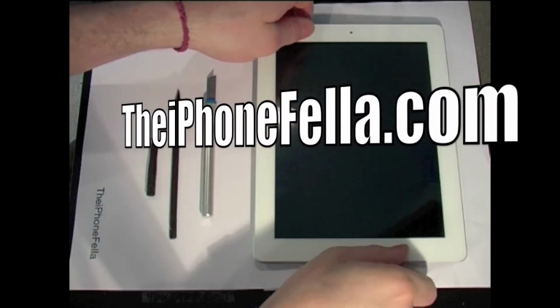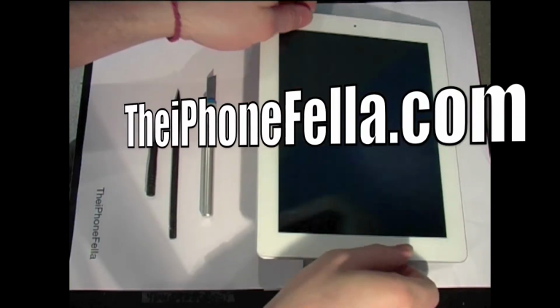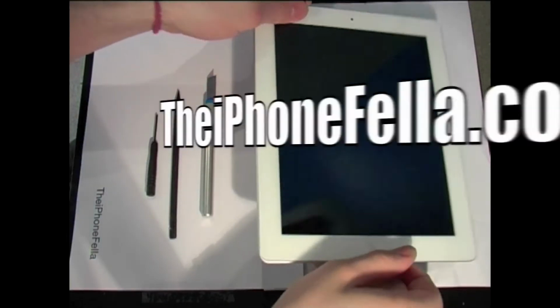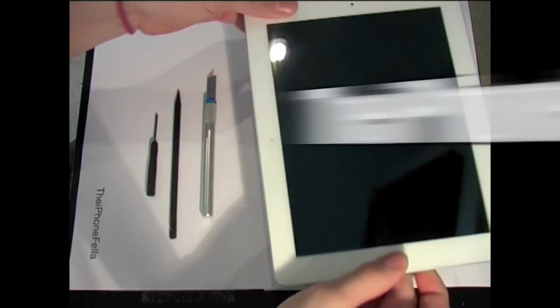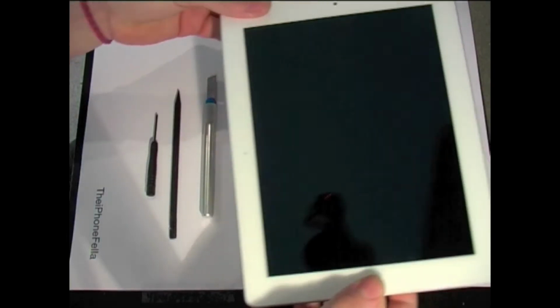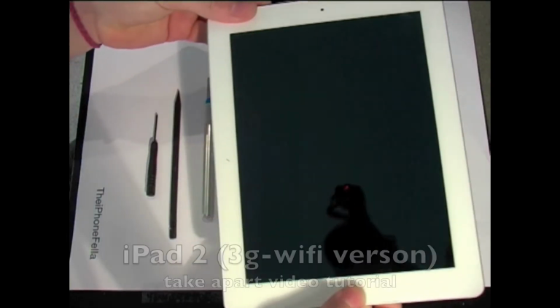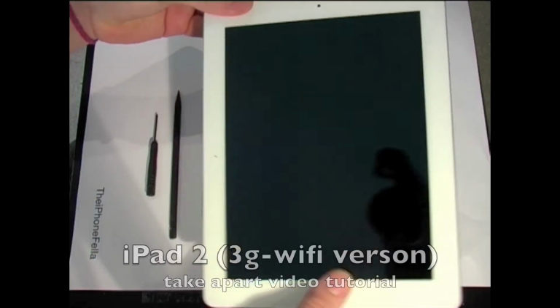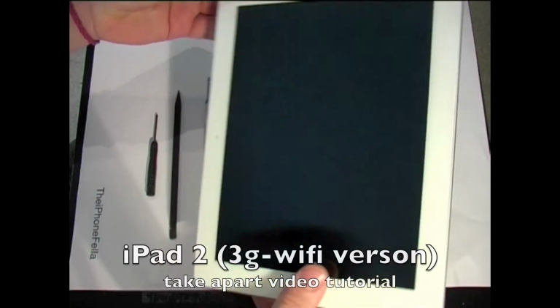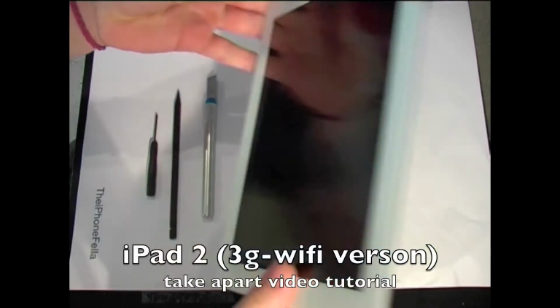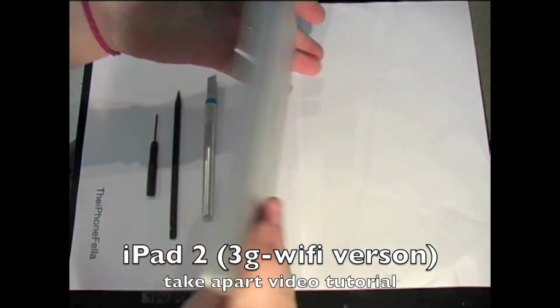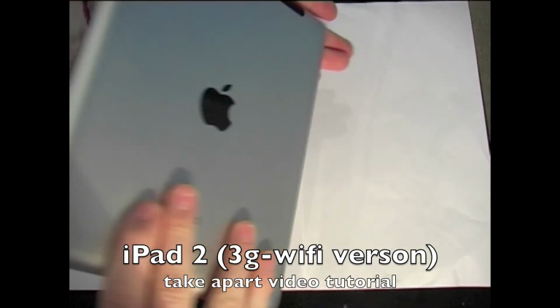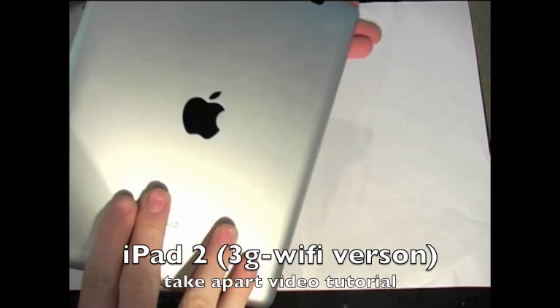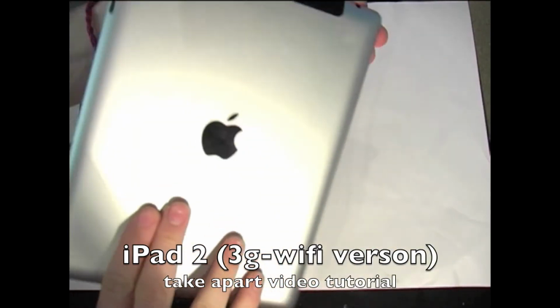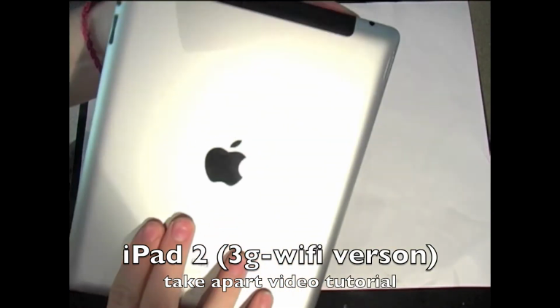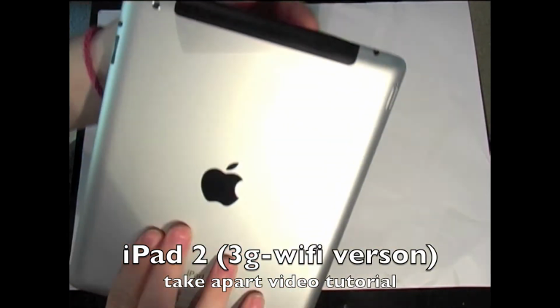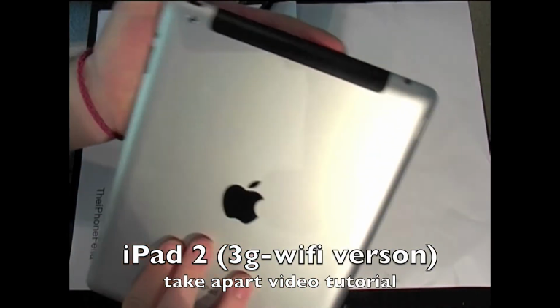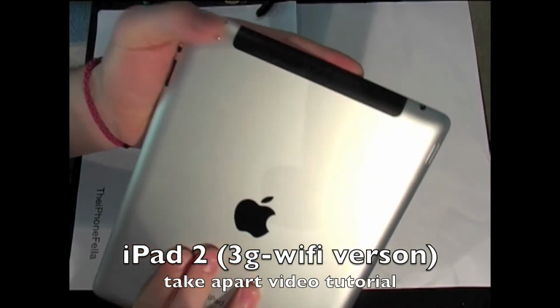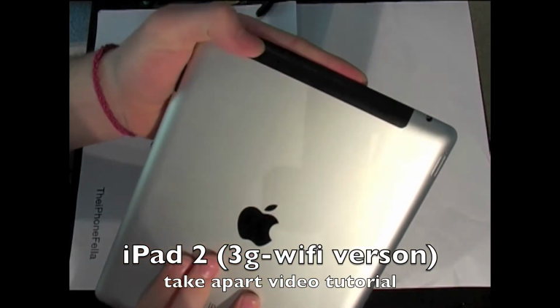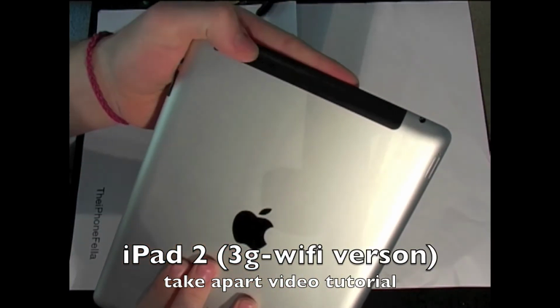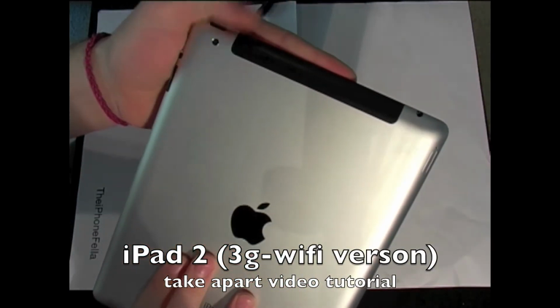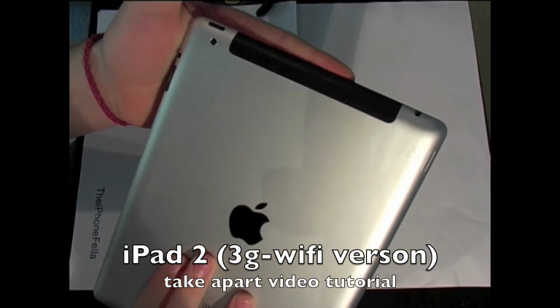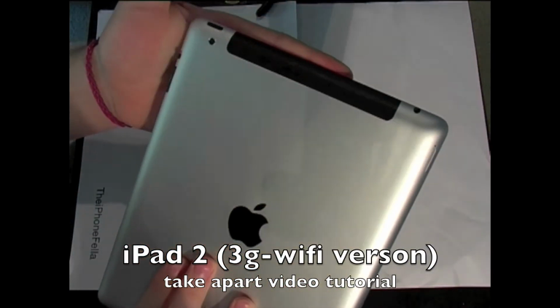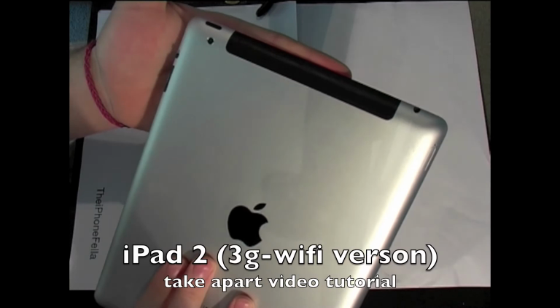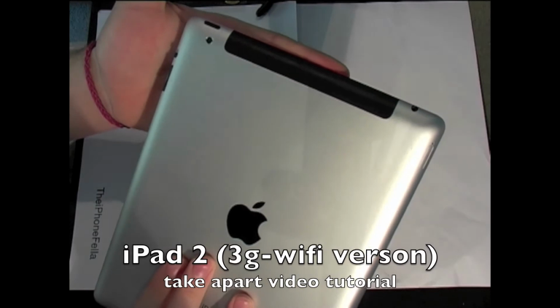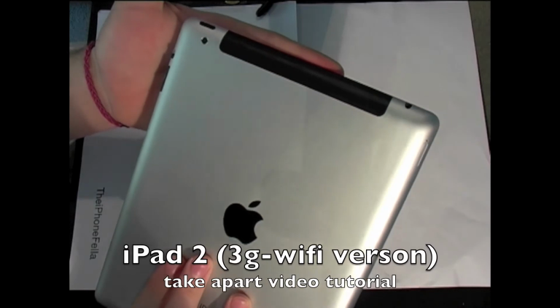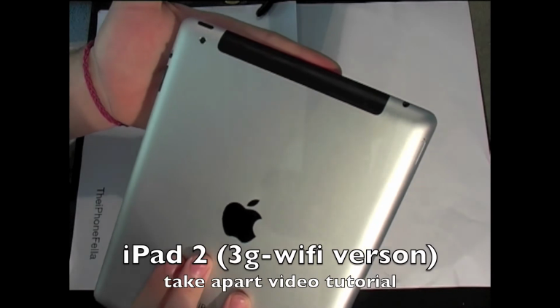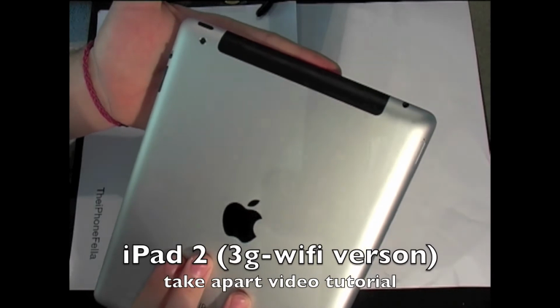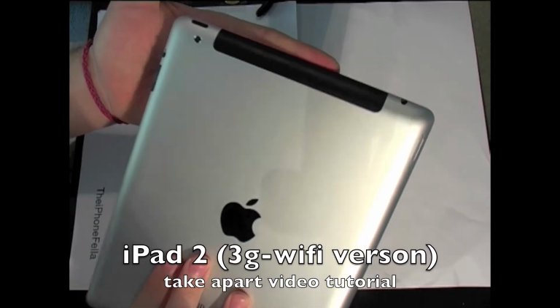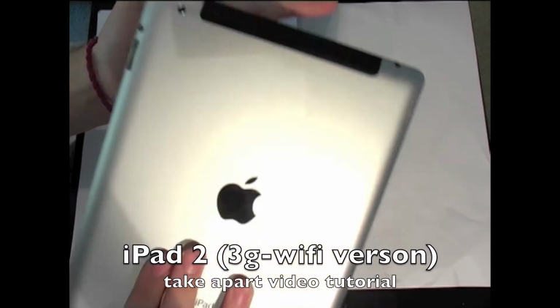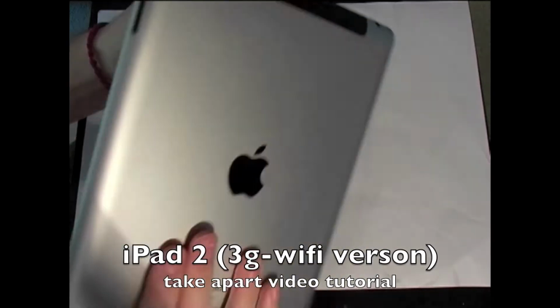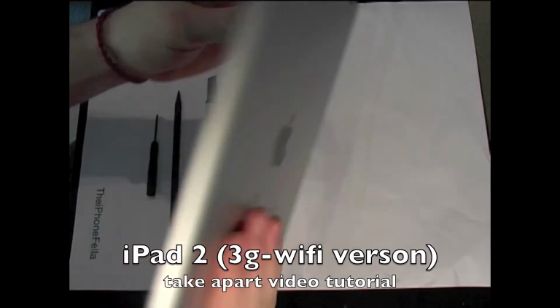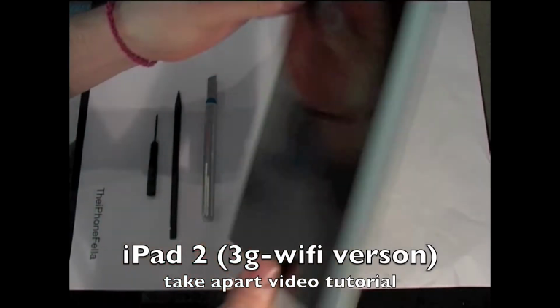Hi guys, in this video I am going to be showing you how to take apart the iPad 2 3G version.